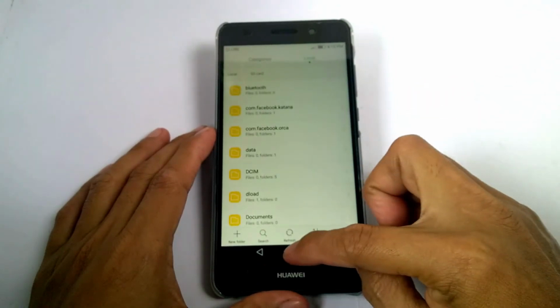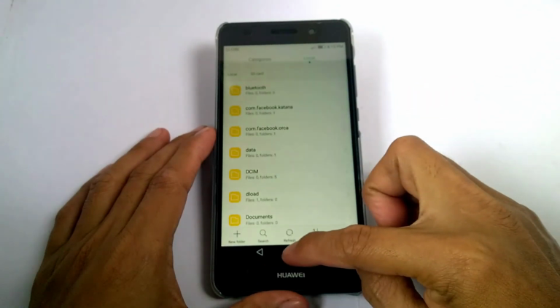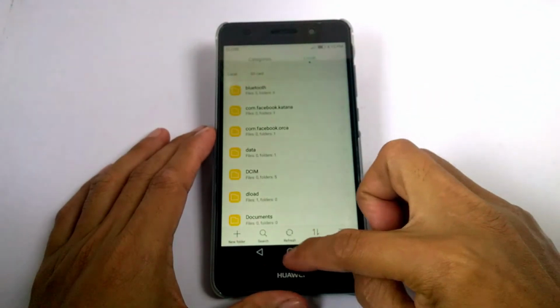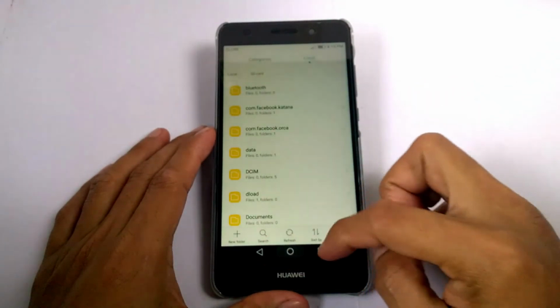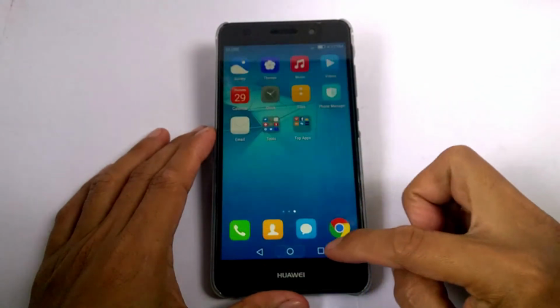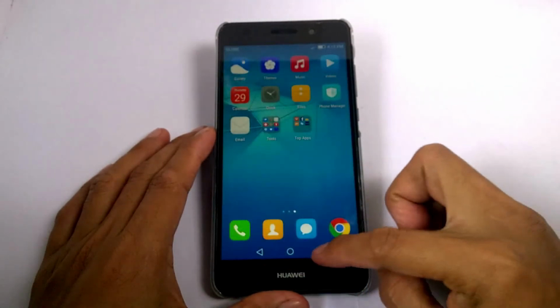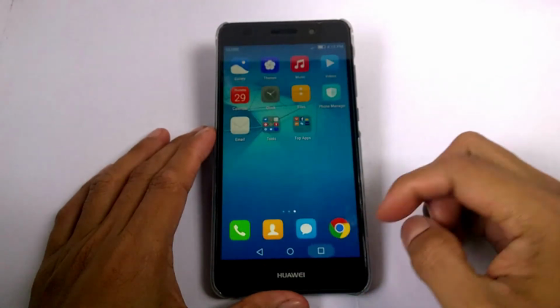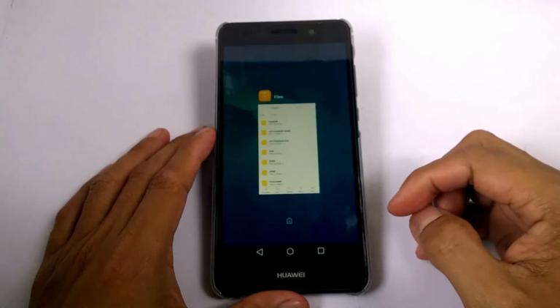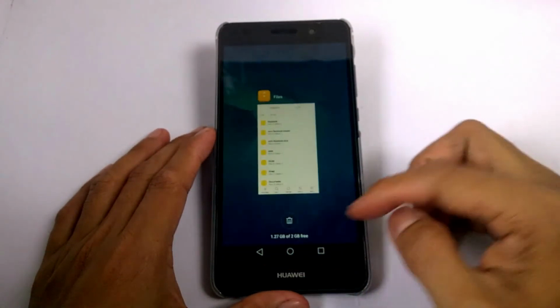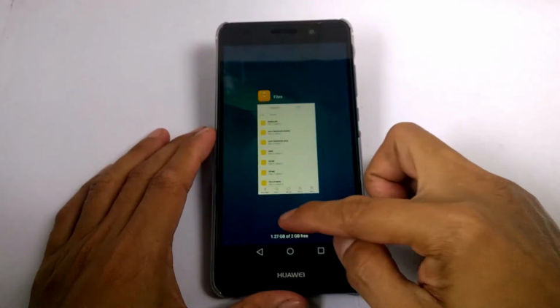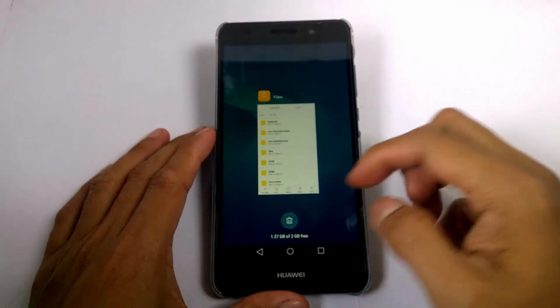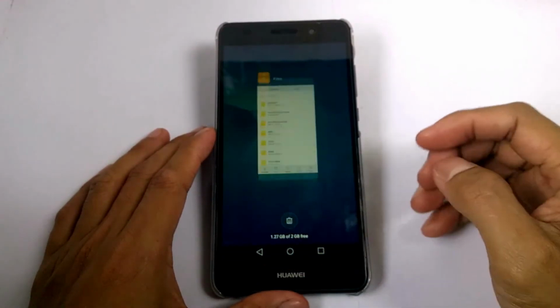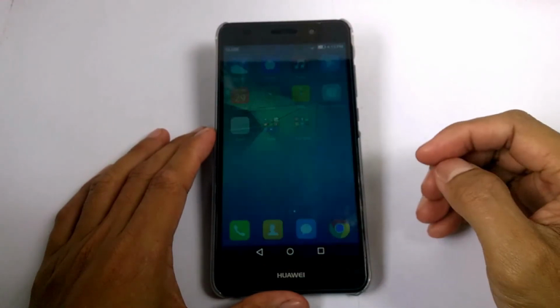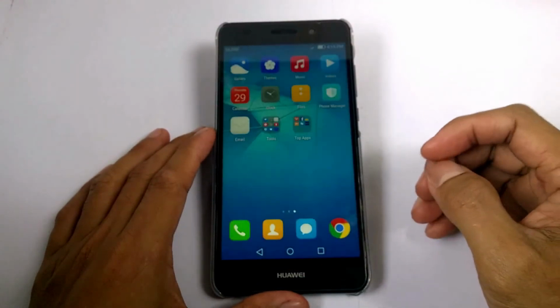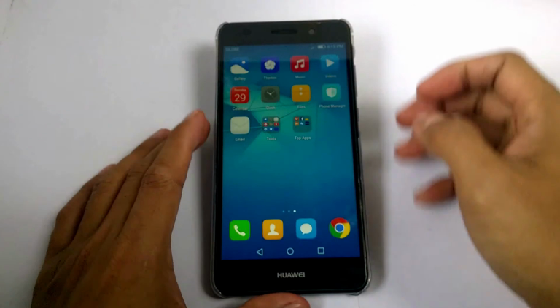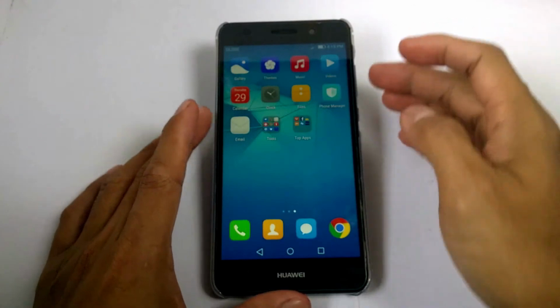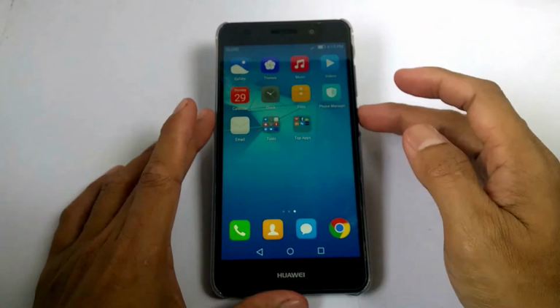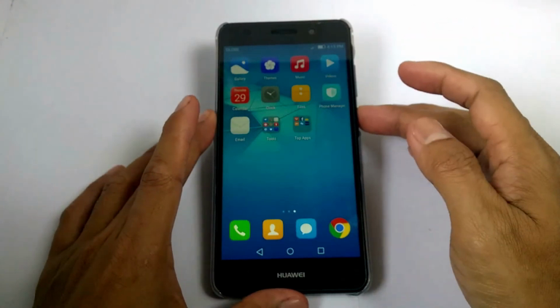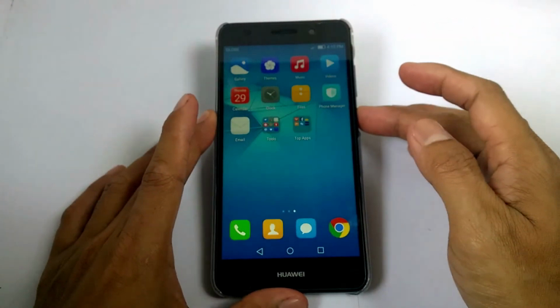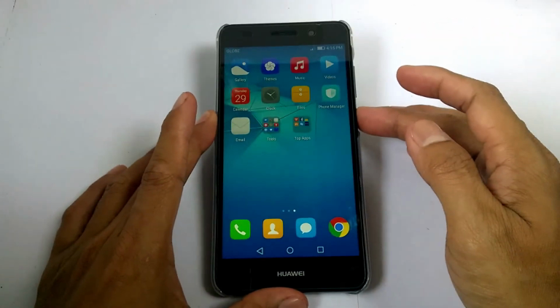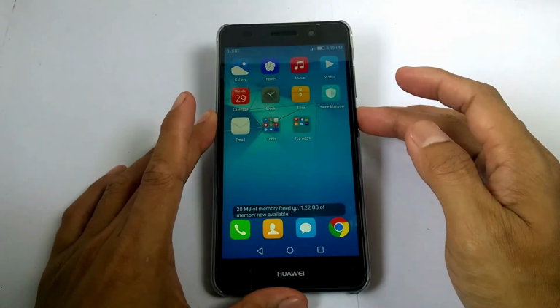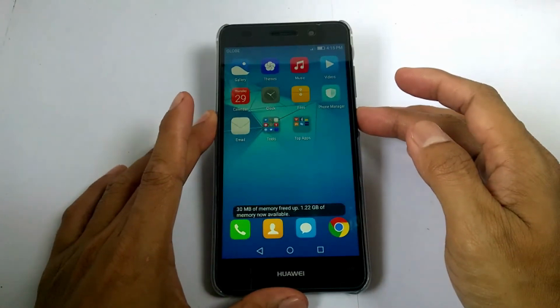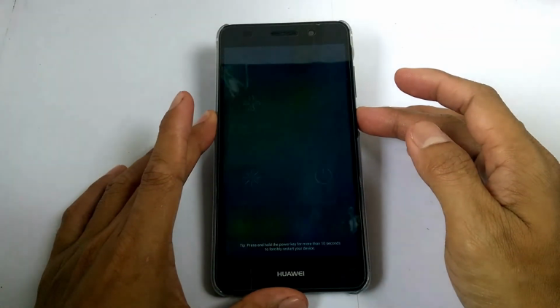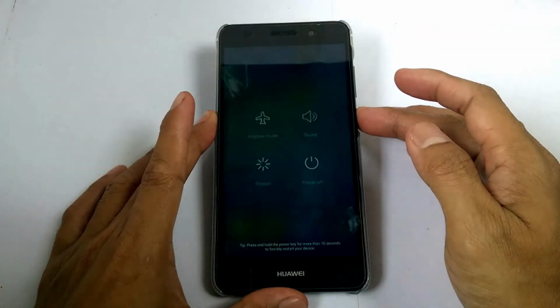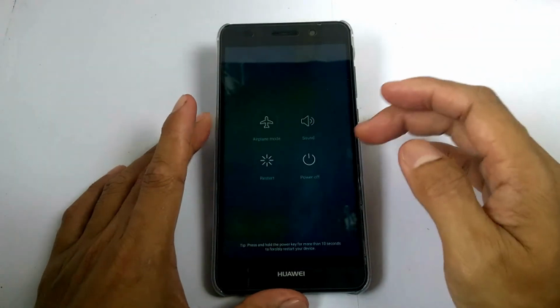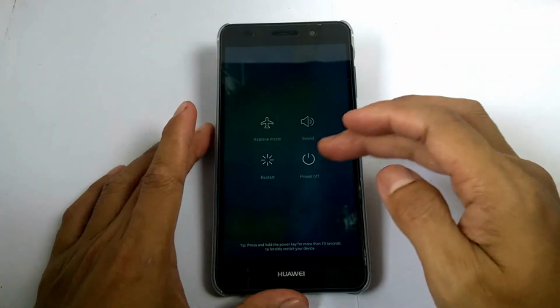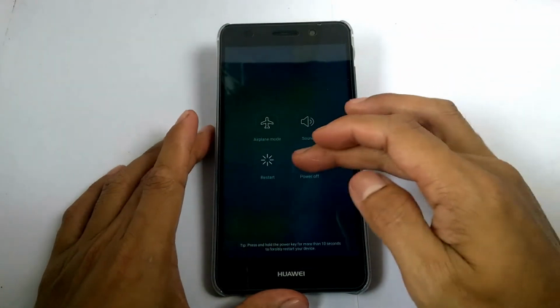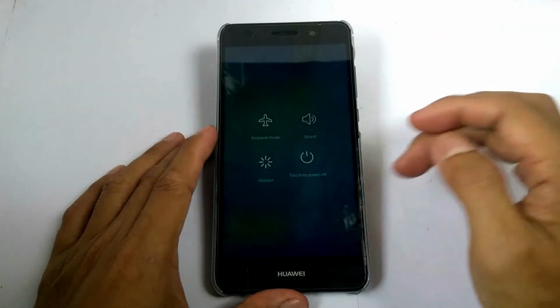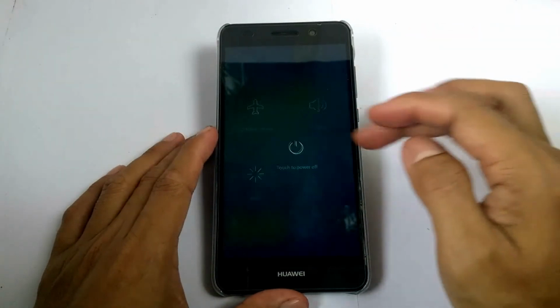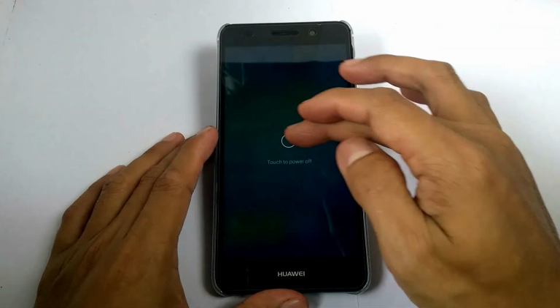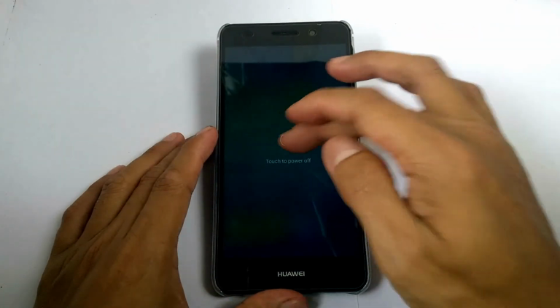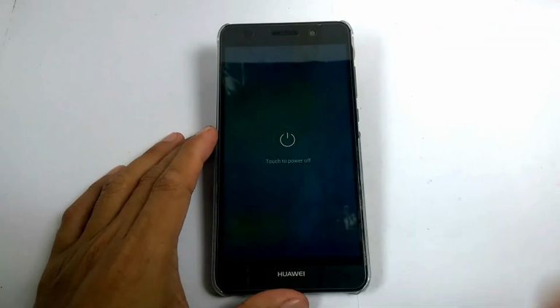So after we copy the file into the dload folder, then let's watch the procedure.